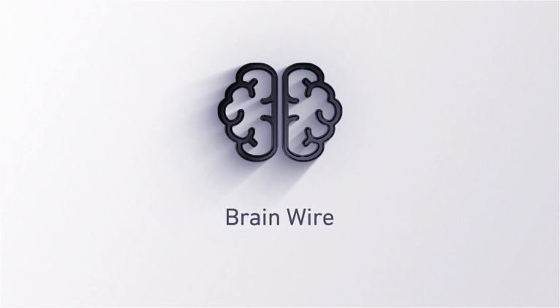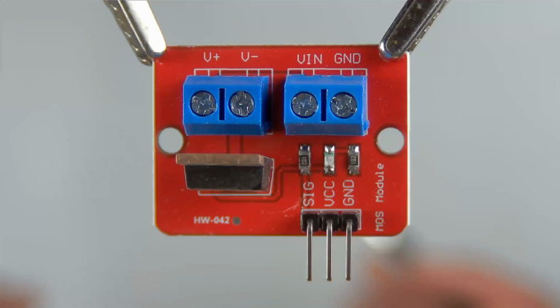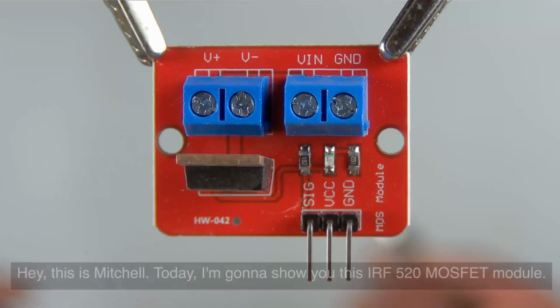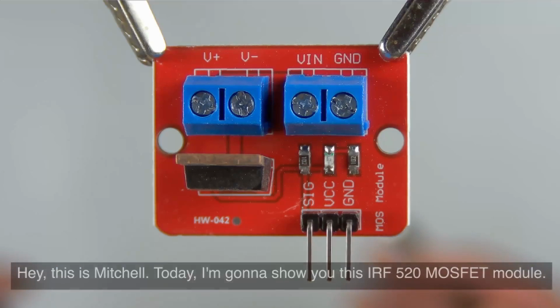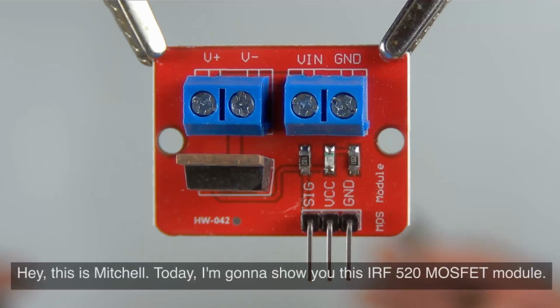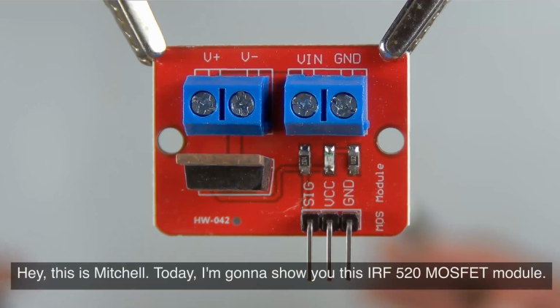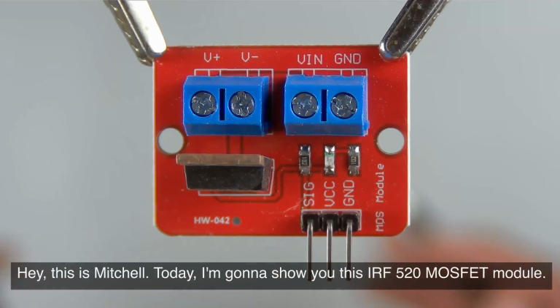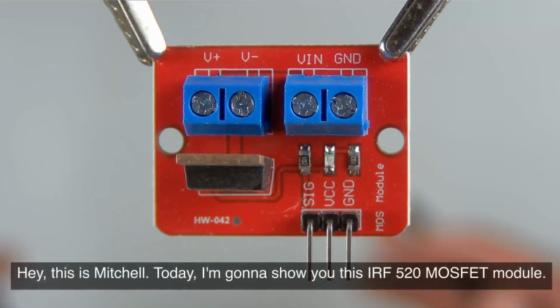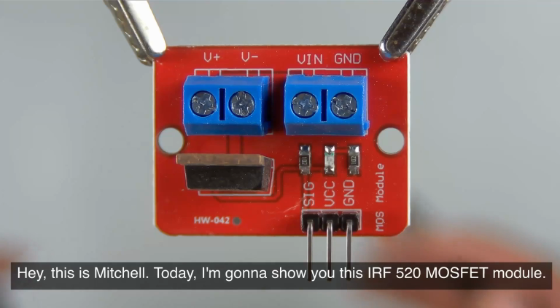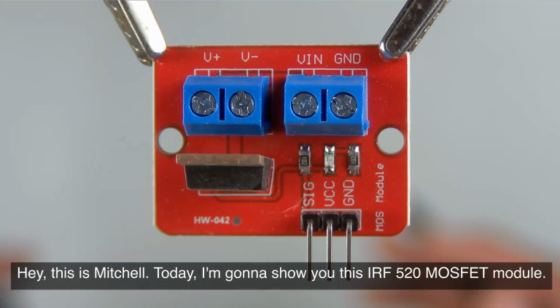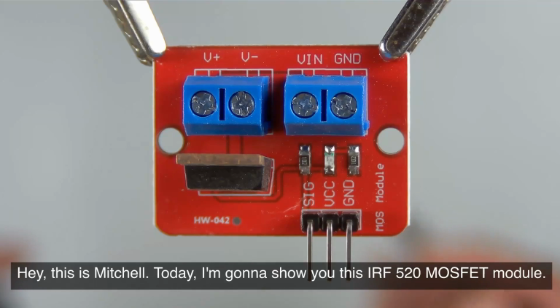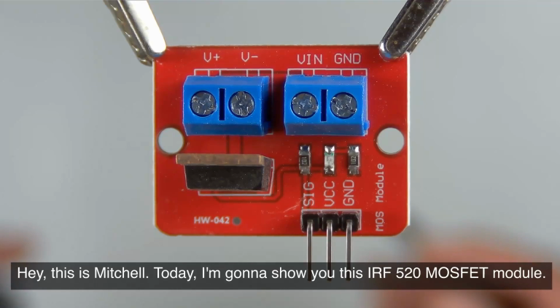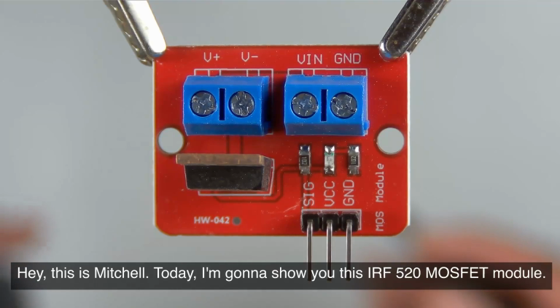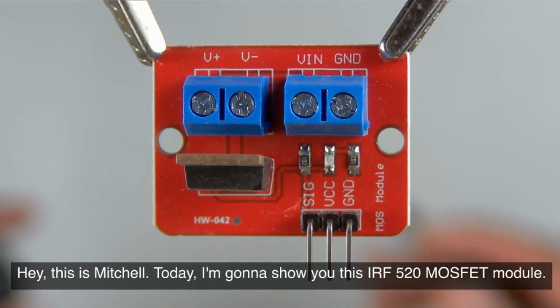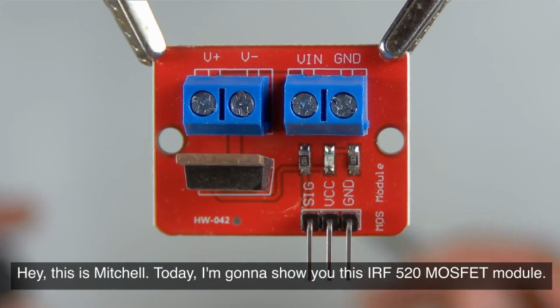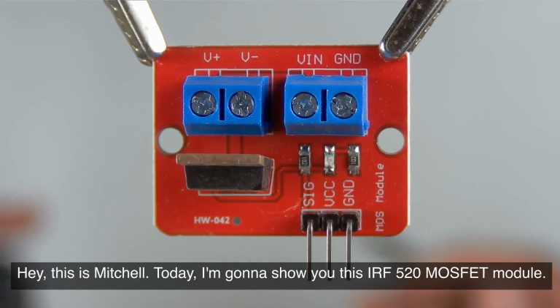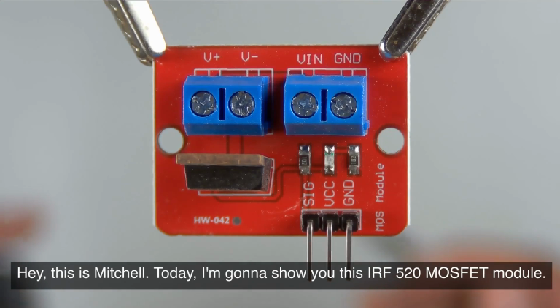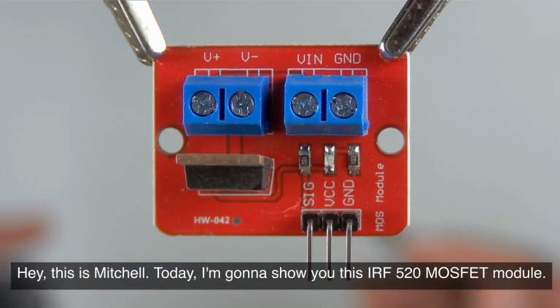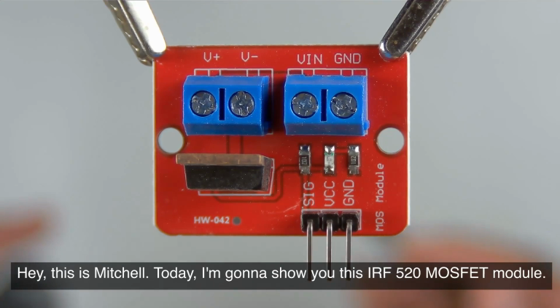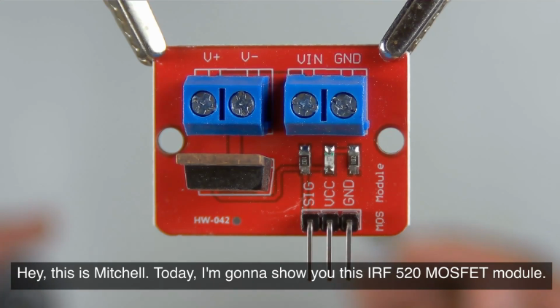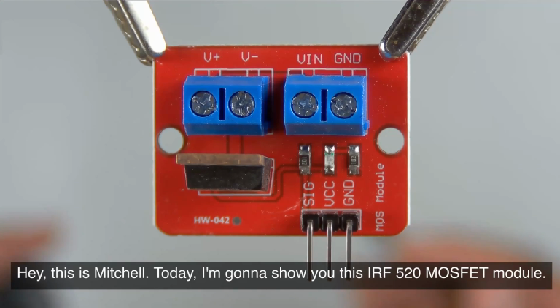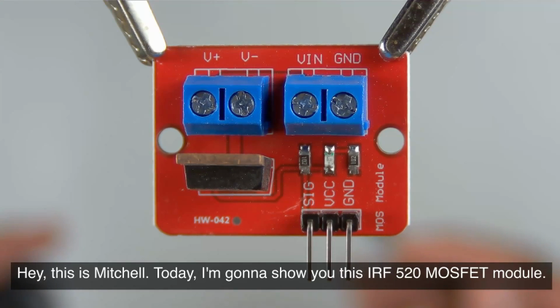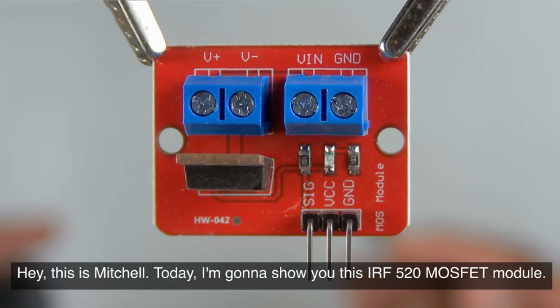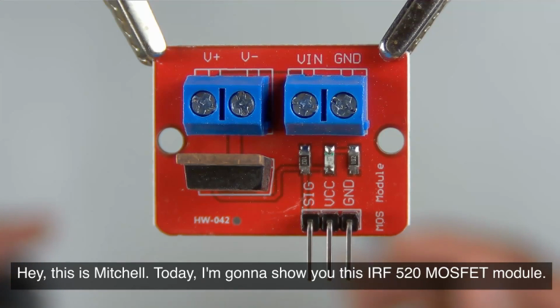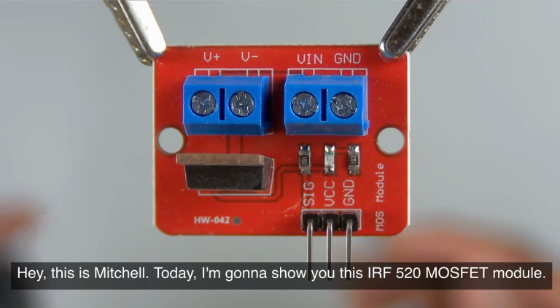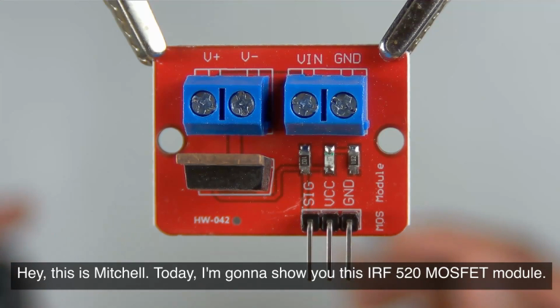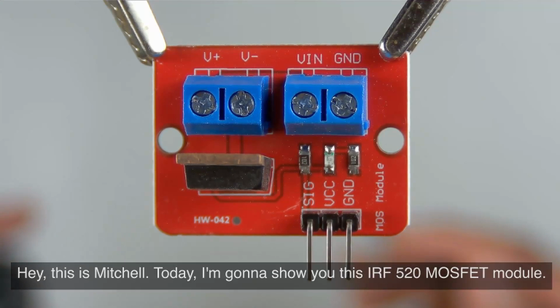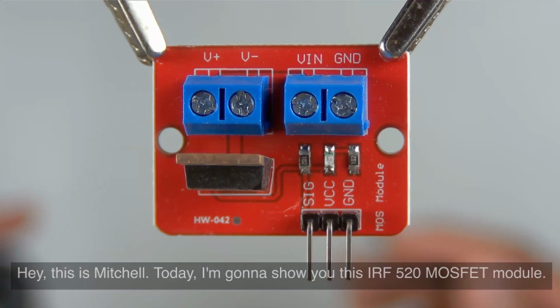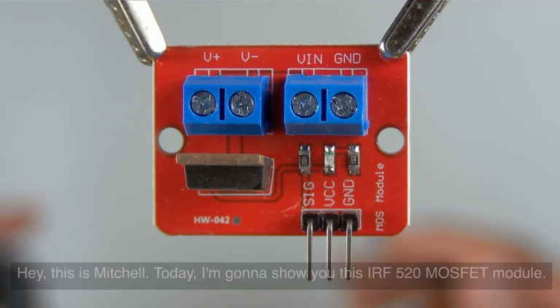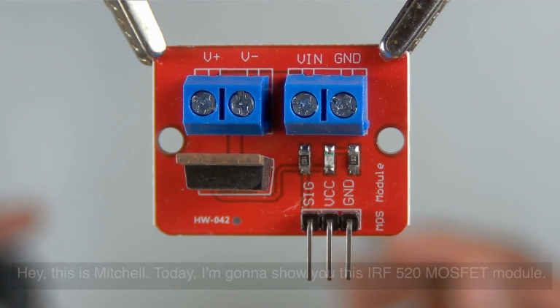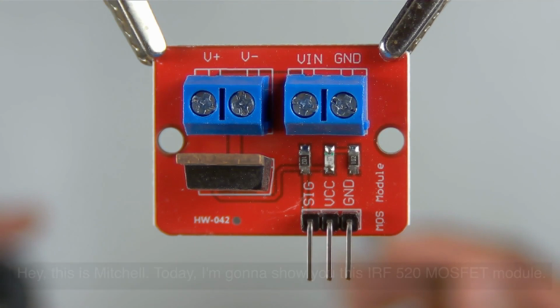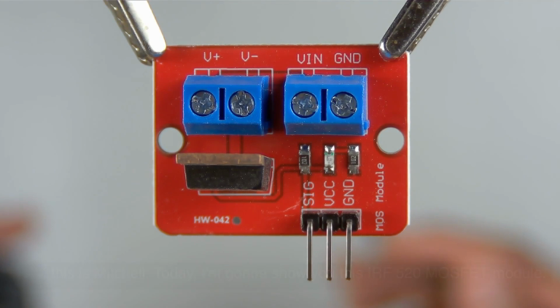Hey, this is Mitchell. Today I'm going to show you this IRF520 MOSFET module.